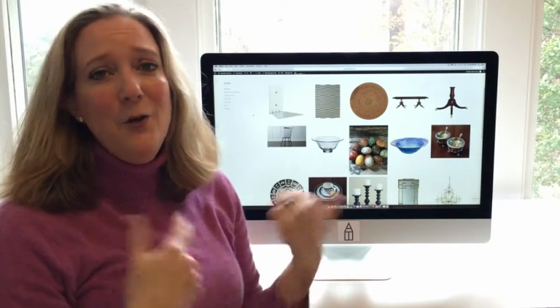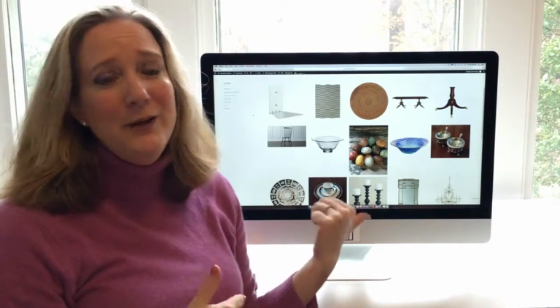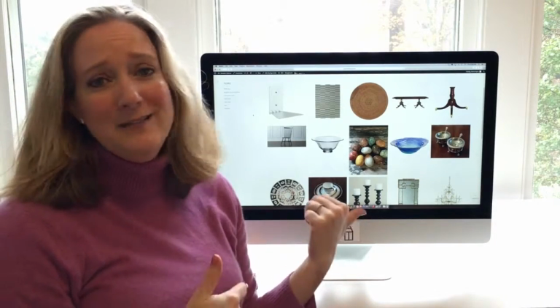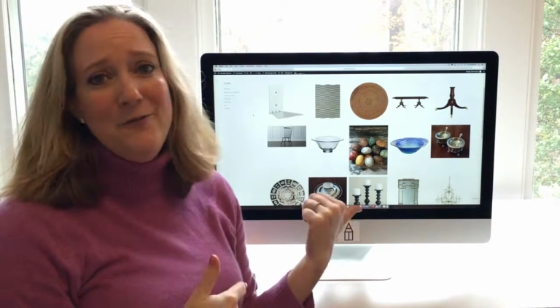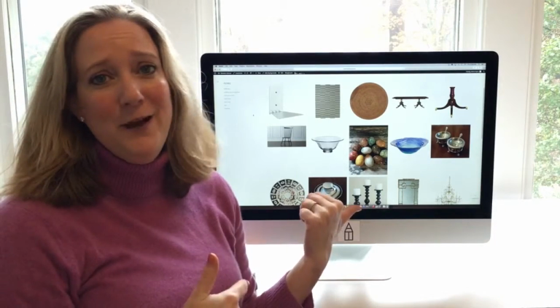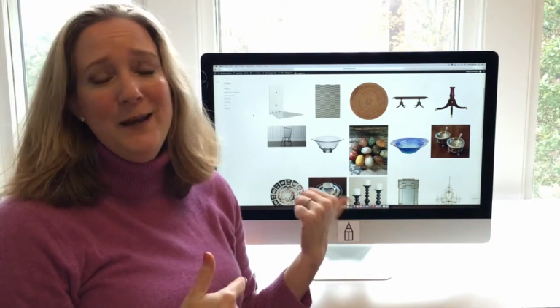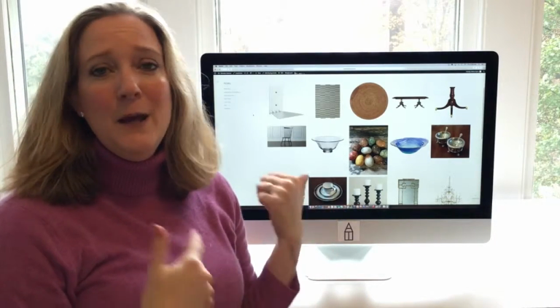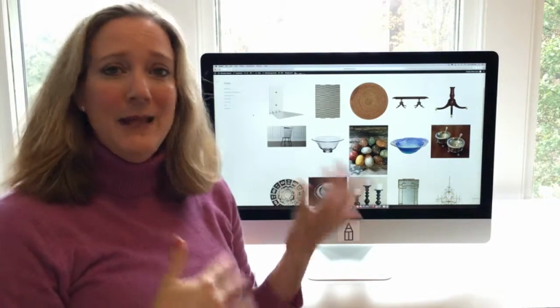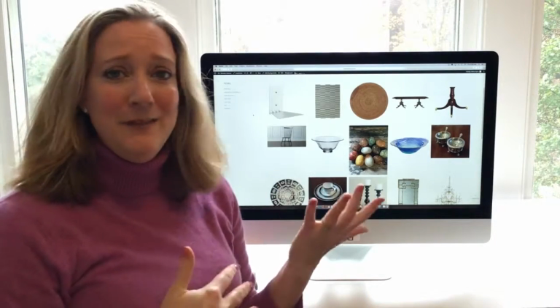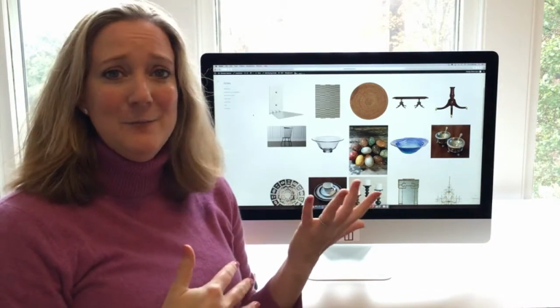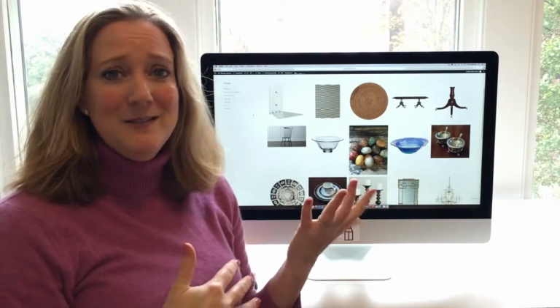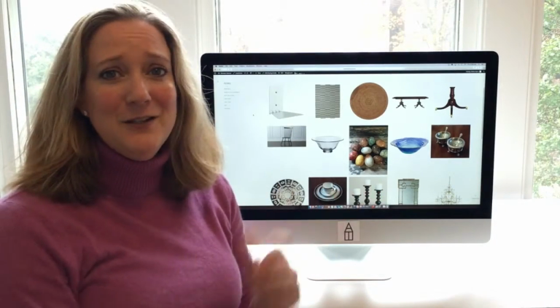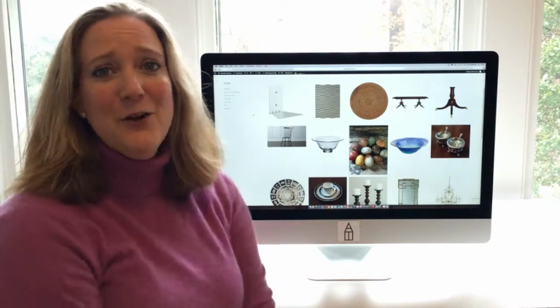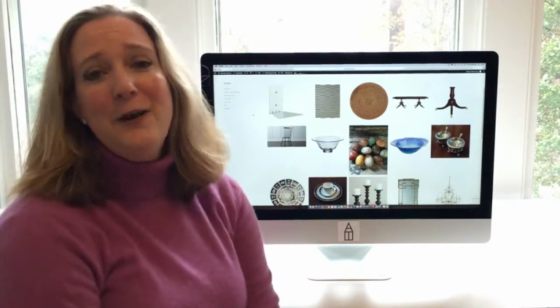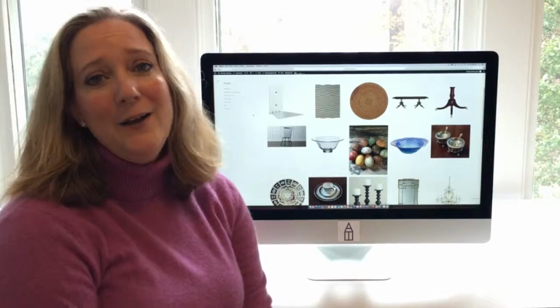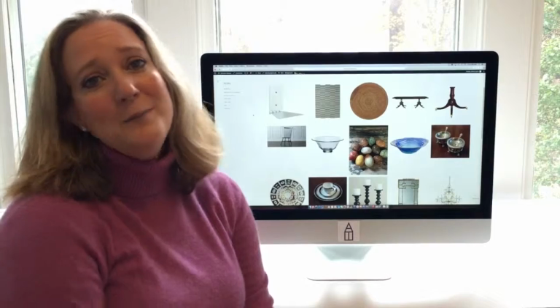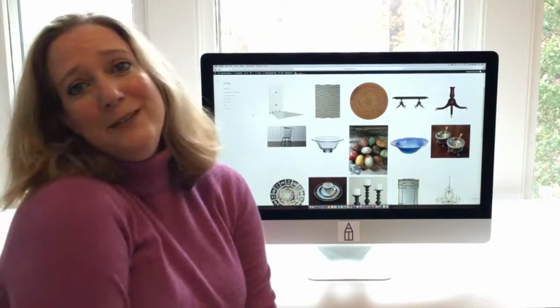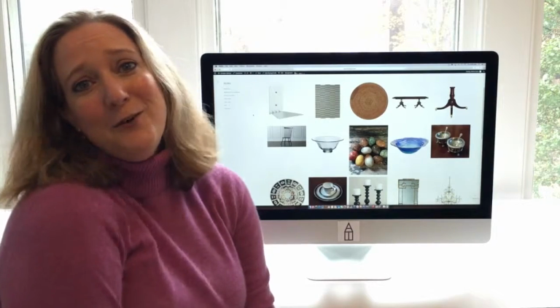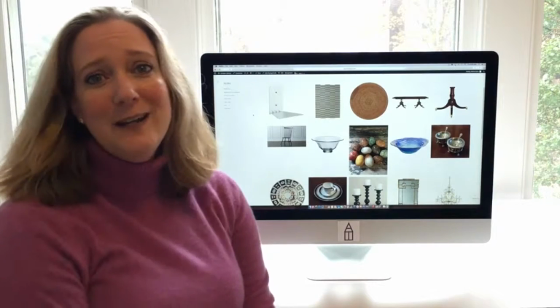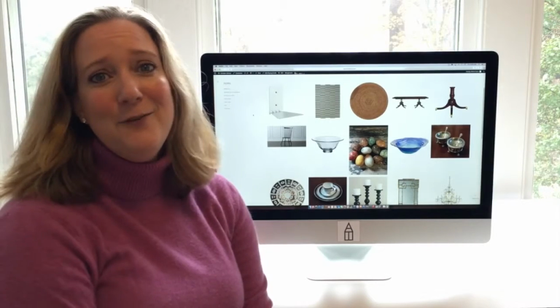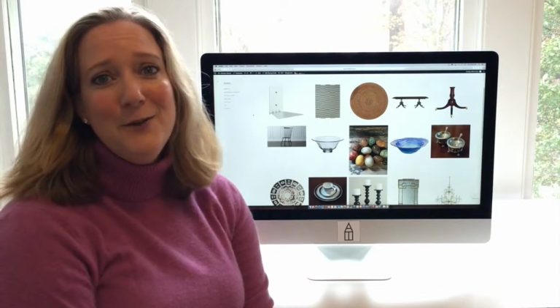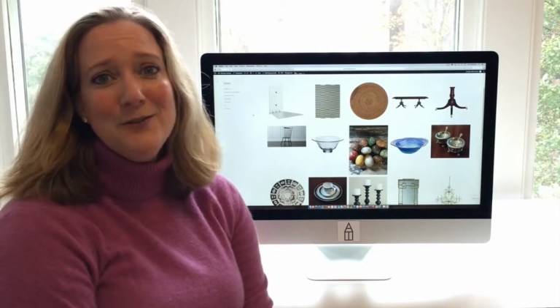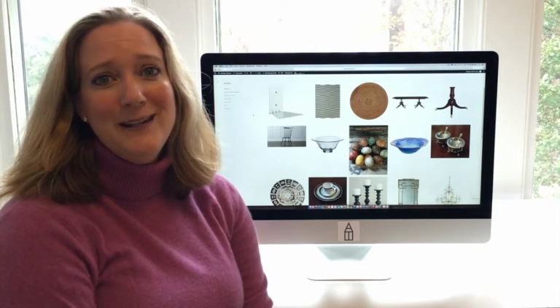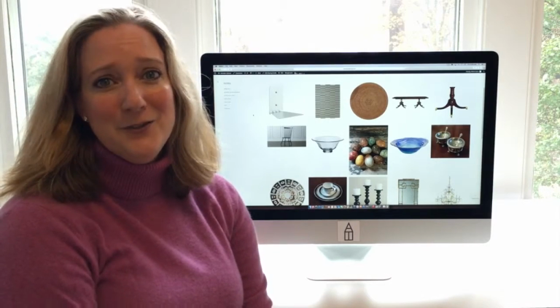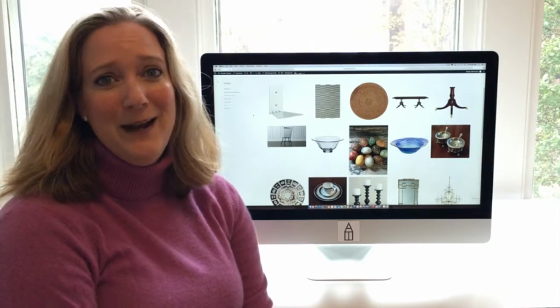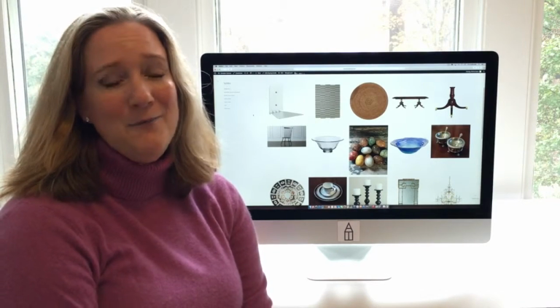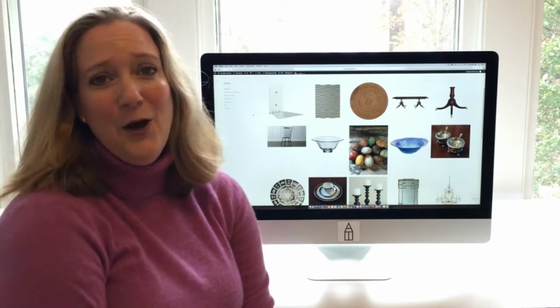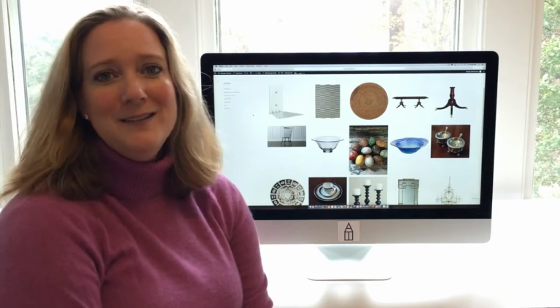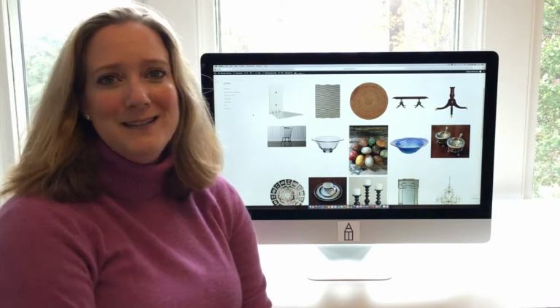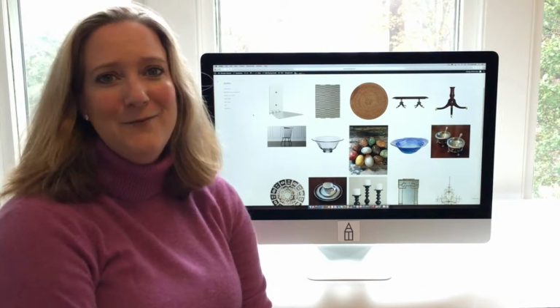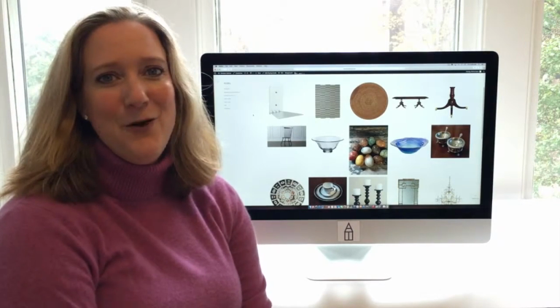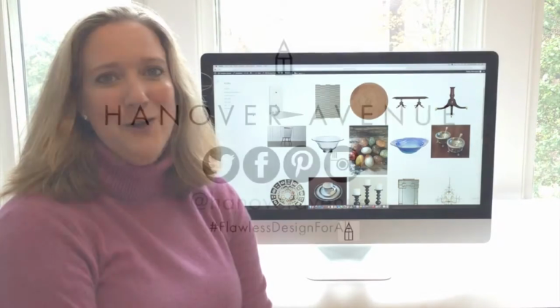I hope you guys have fun playing with these pieces in your own house. Please don't forget to follow us on Instagram — Flawless Design For All.